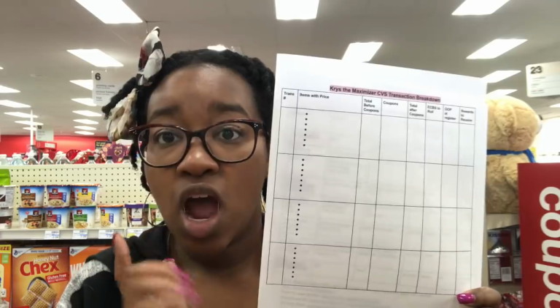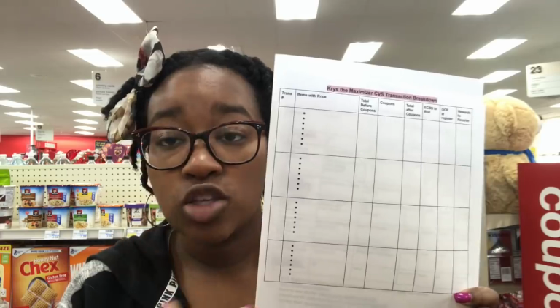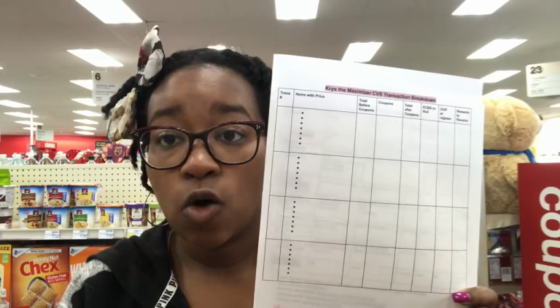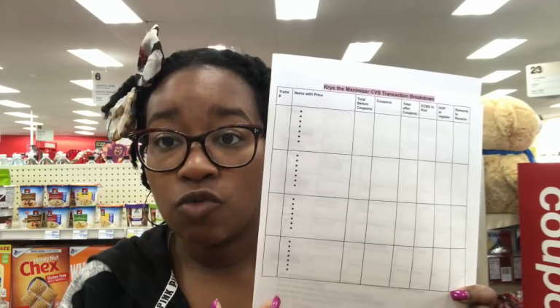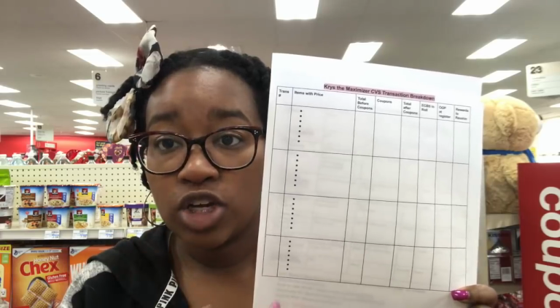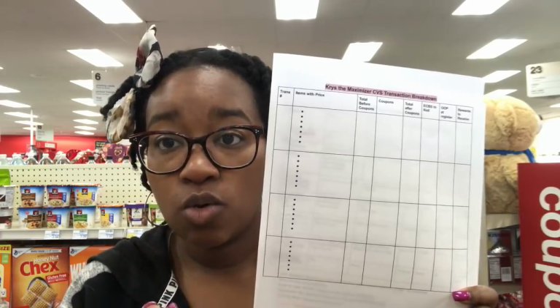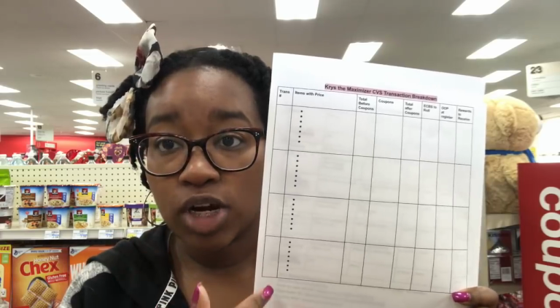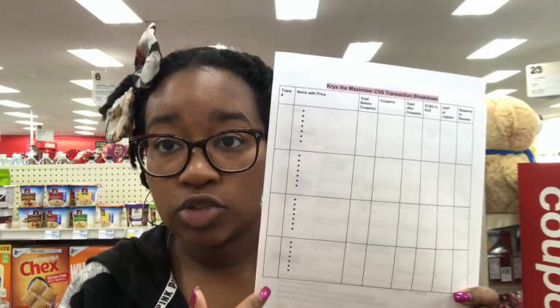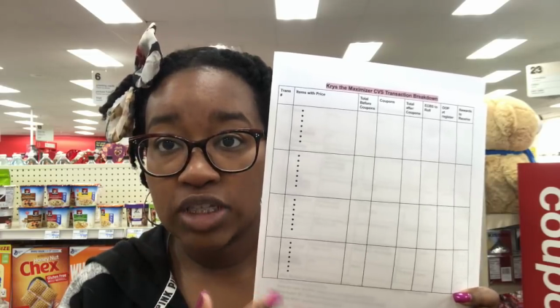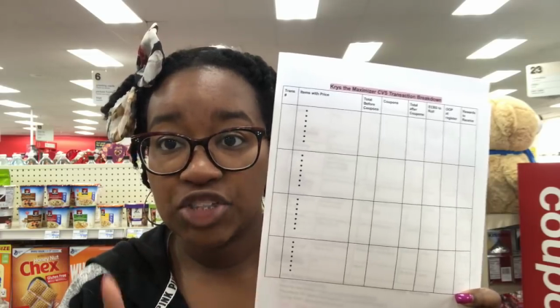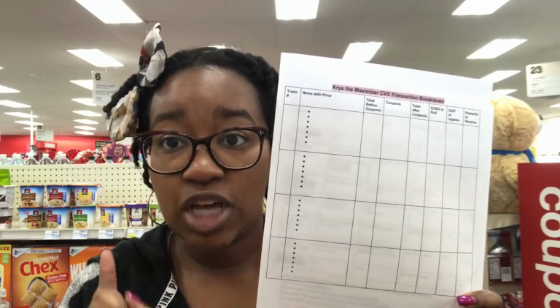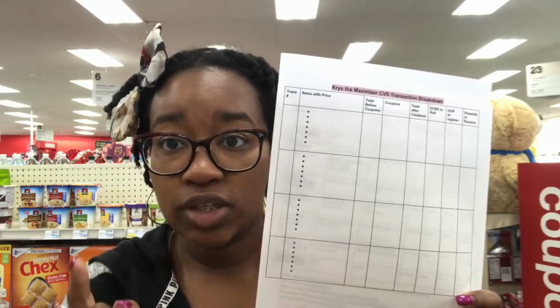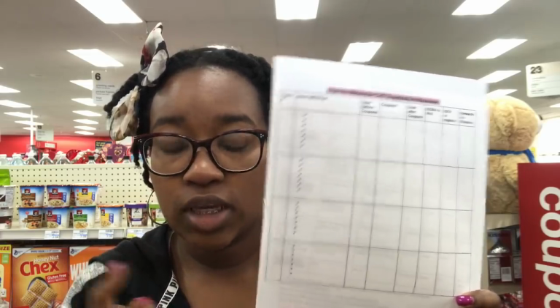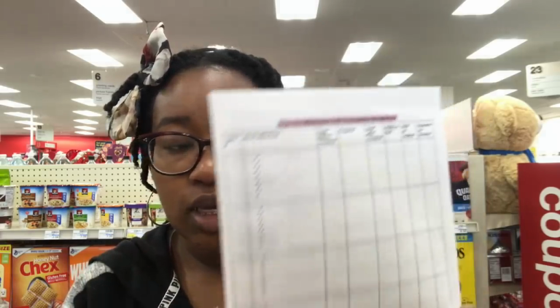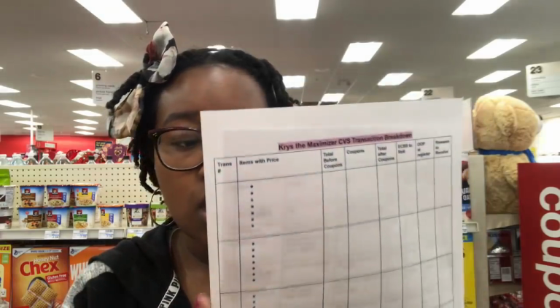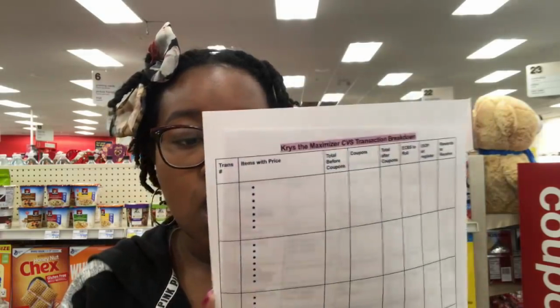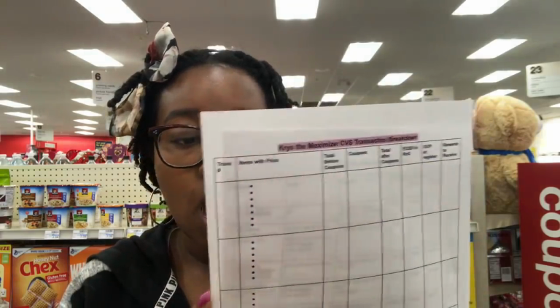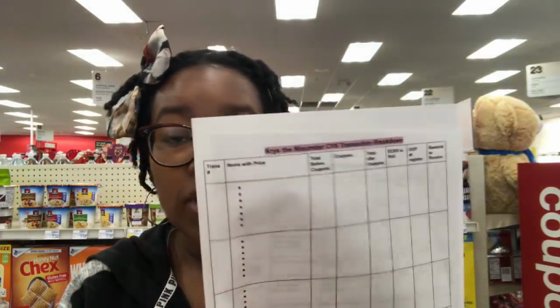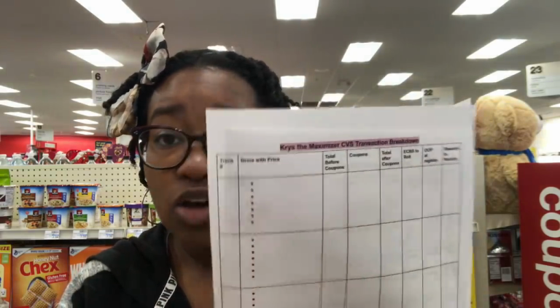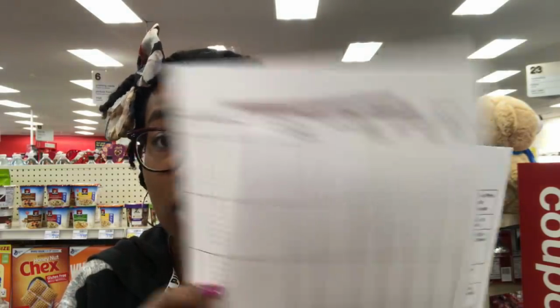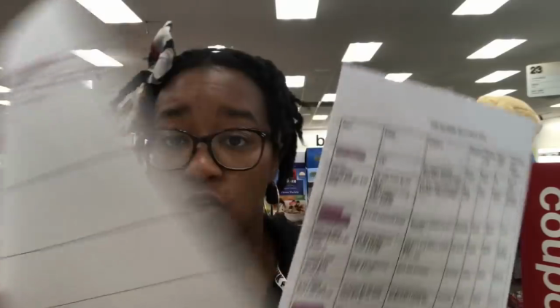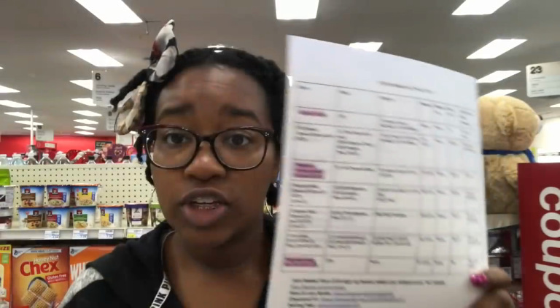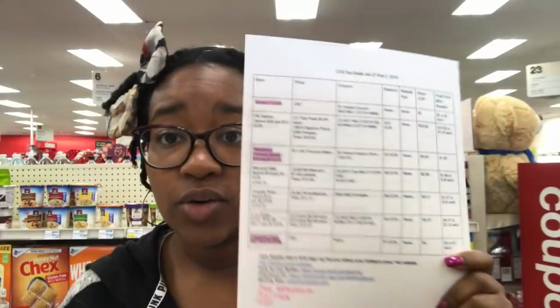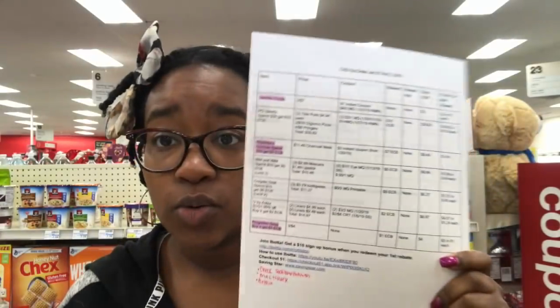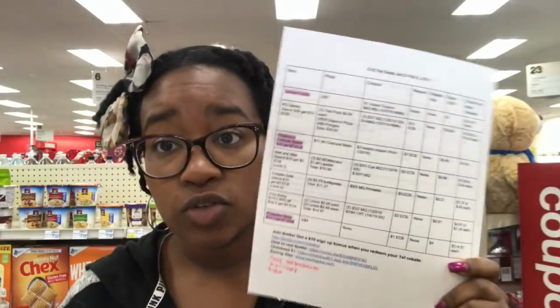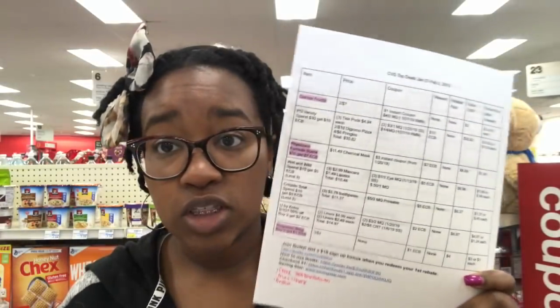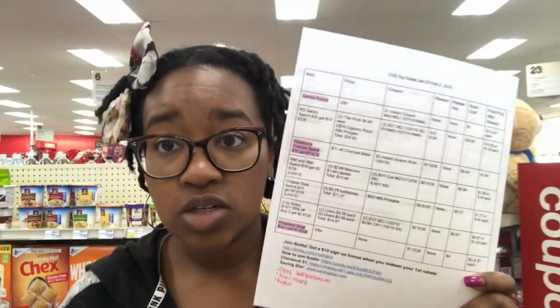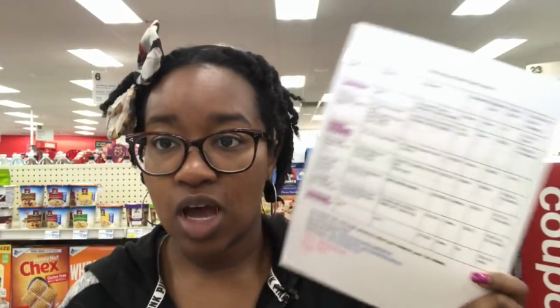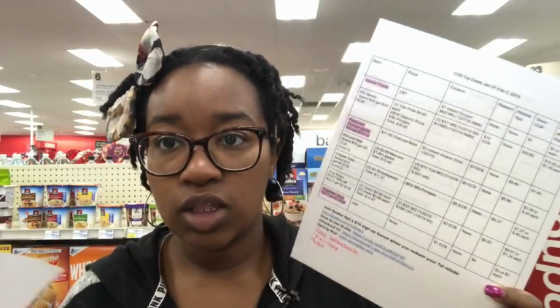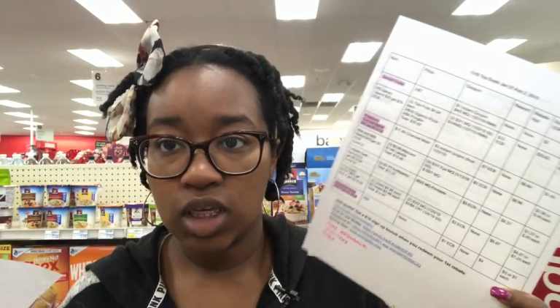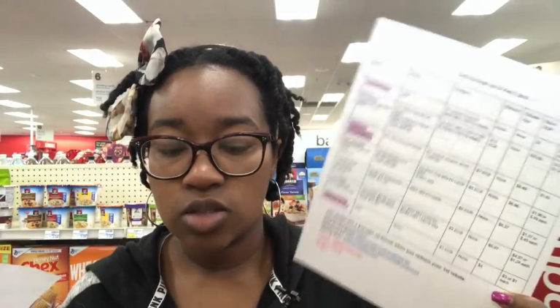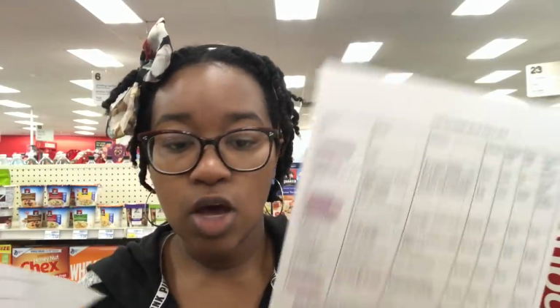I also have a whole video on breaking up transactions — I'll link it here. And I have a whole video going over these deals, I'll link that as well.